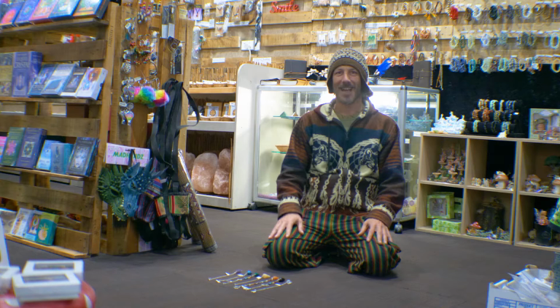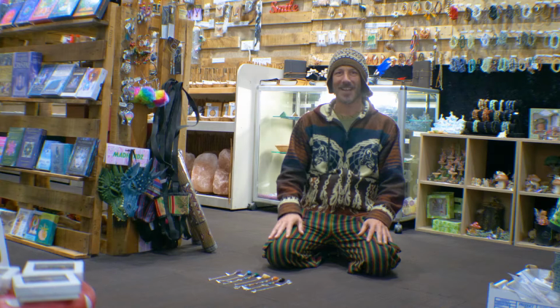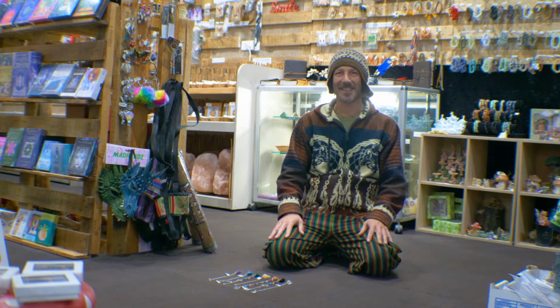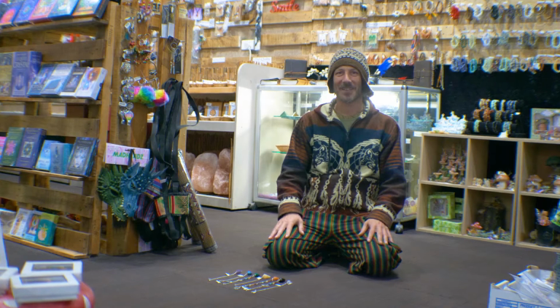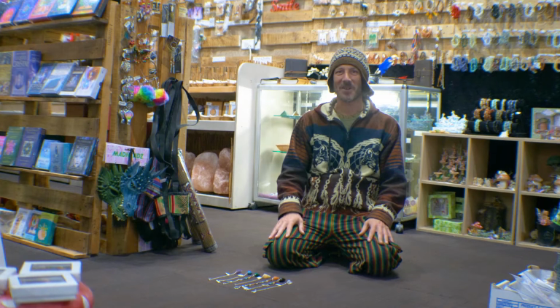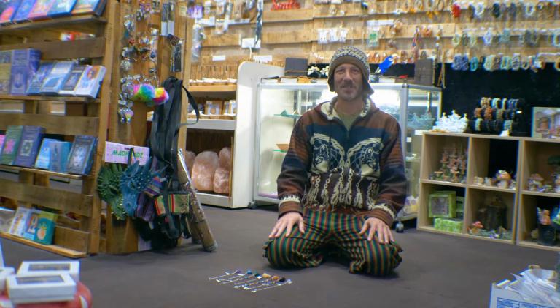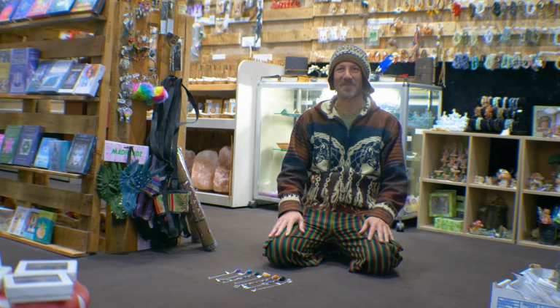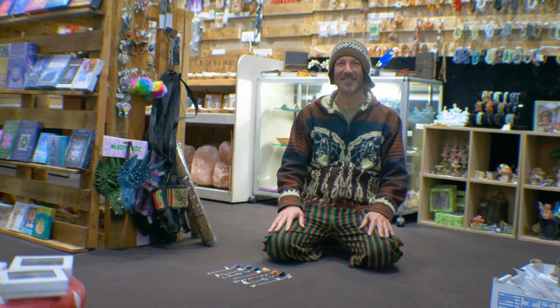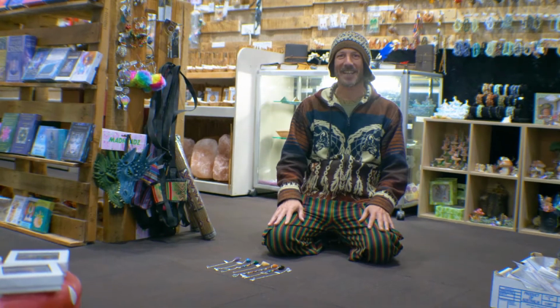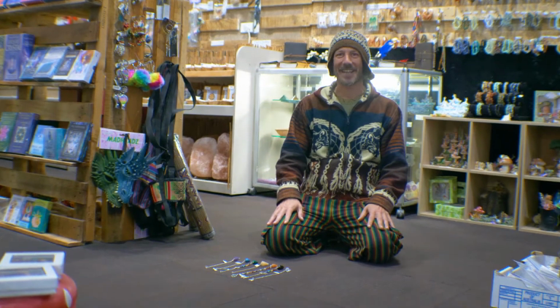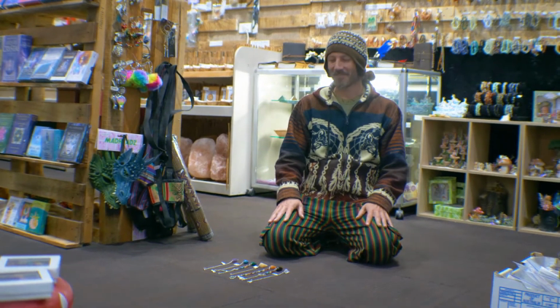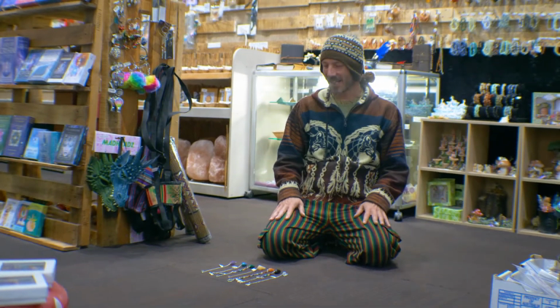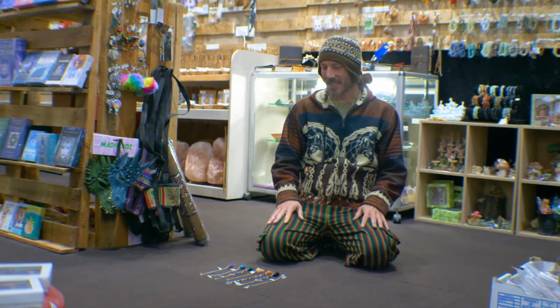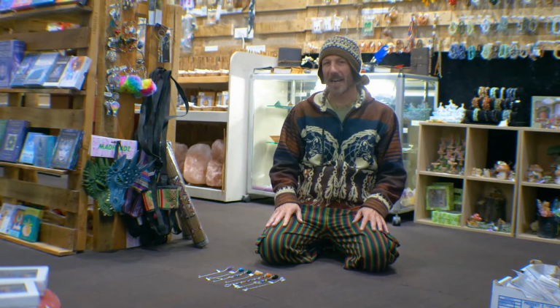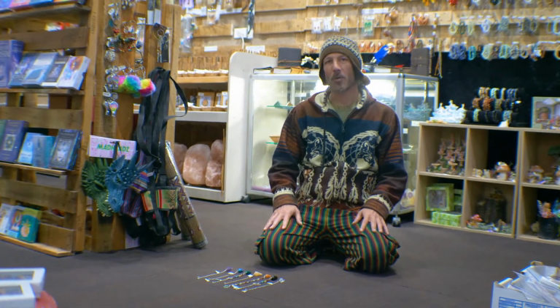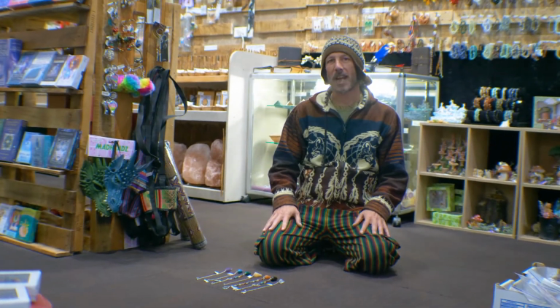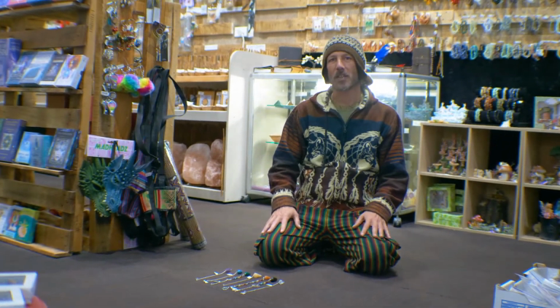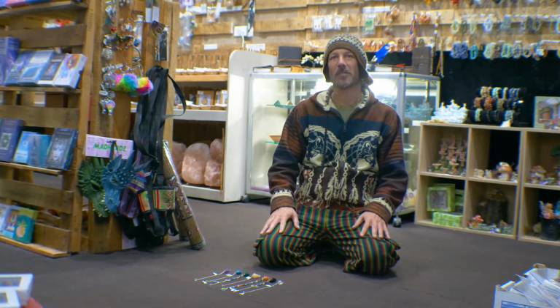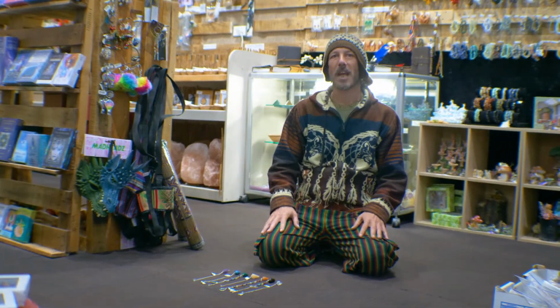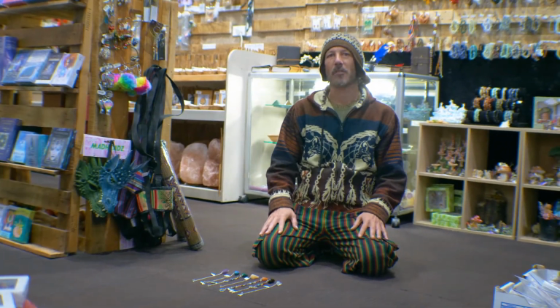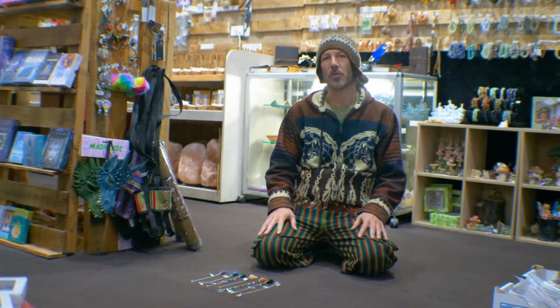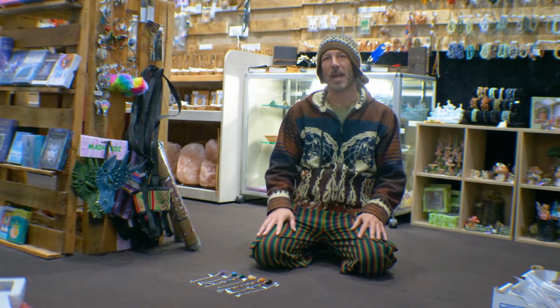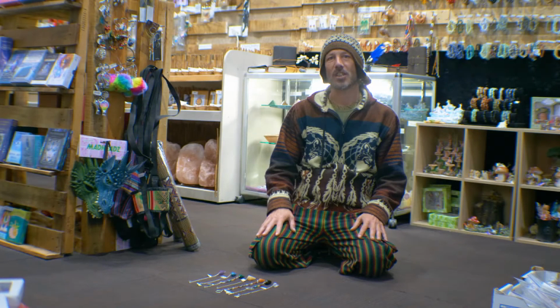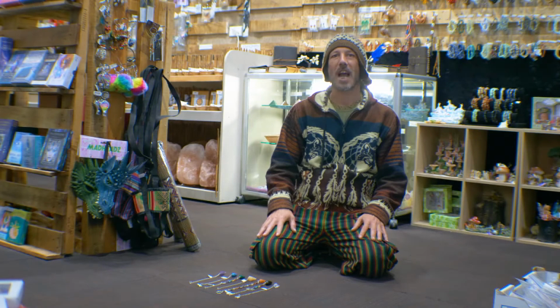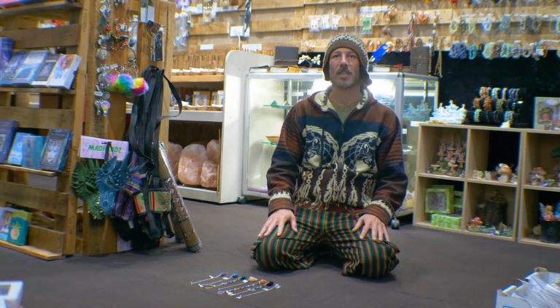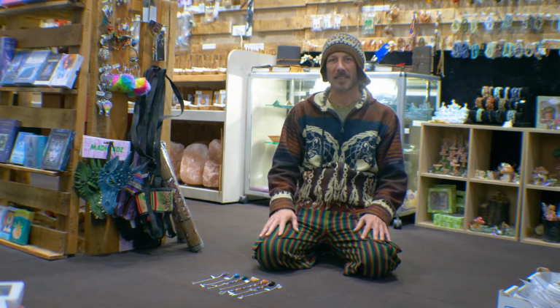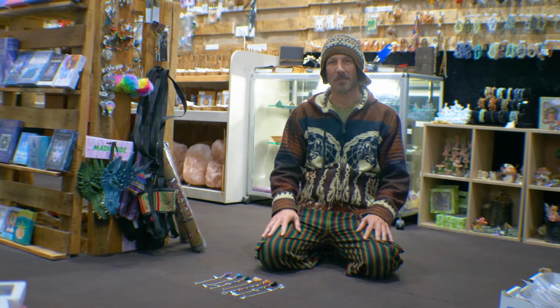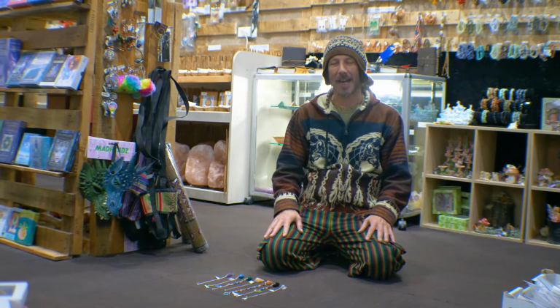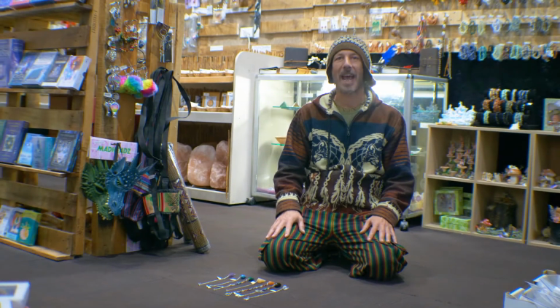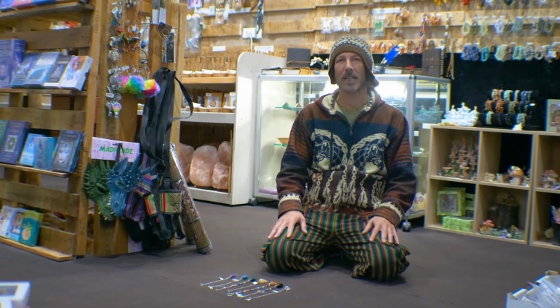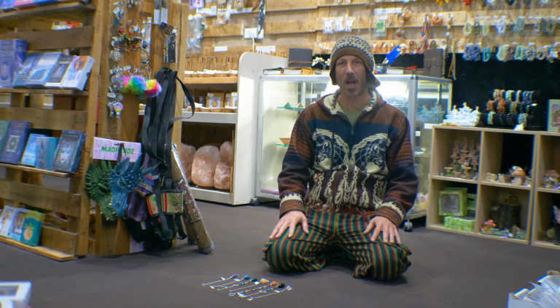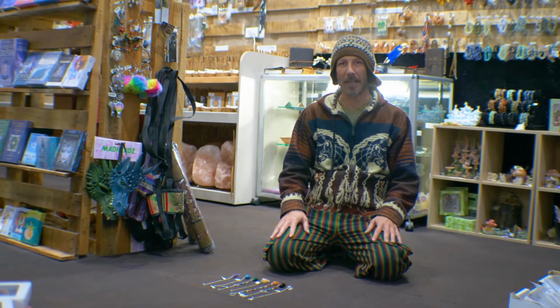Hey guys, and welcome to Shamanic Rain again. Today we wanted to have a little bit of a chat with you about the chakra system and how to realign it.